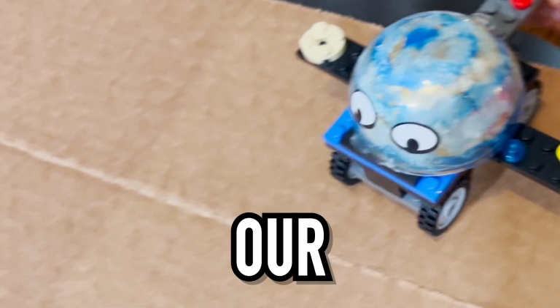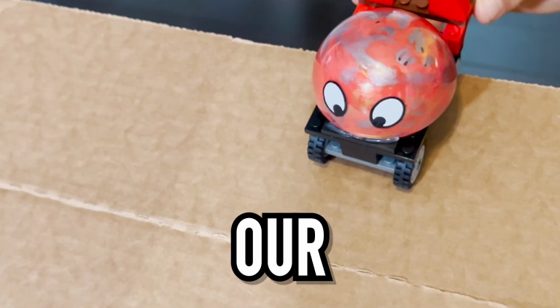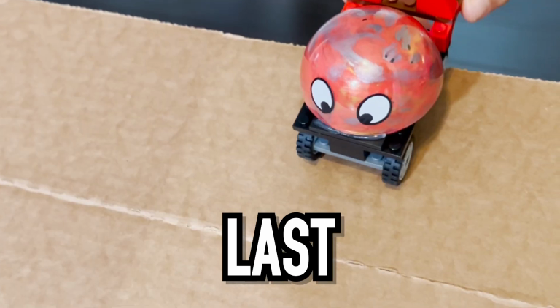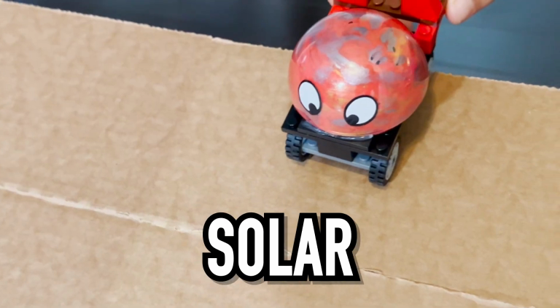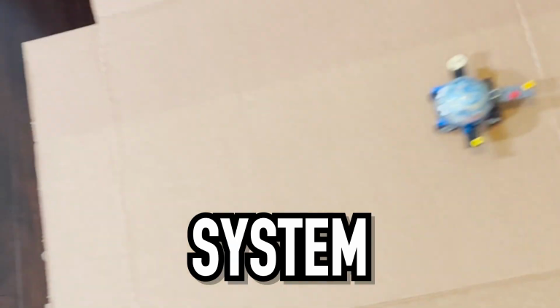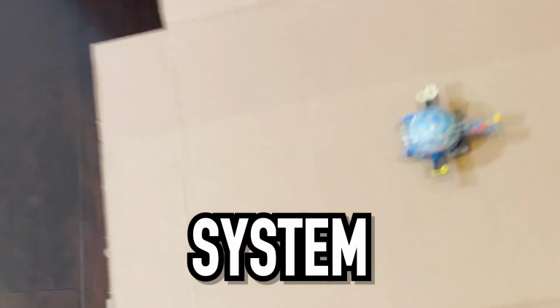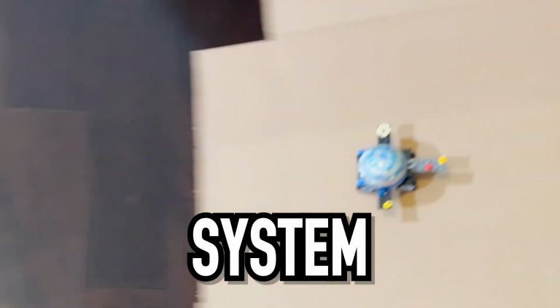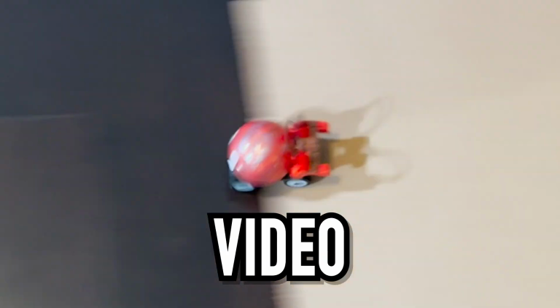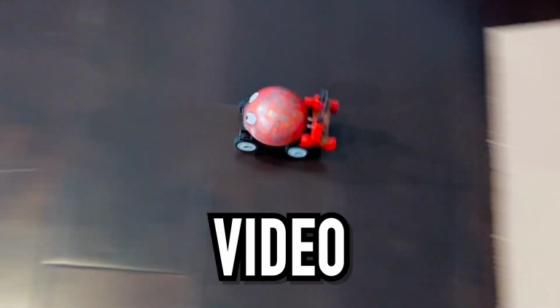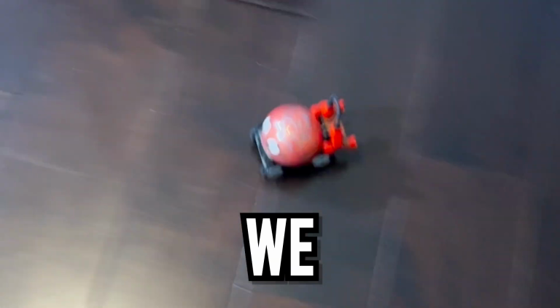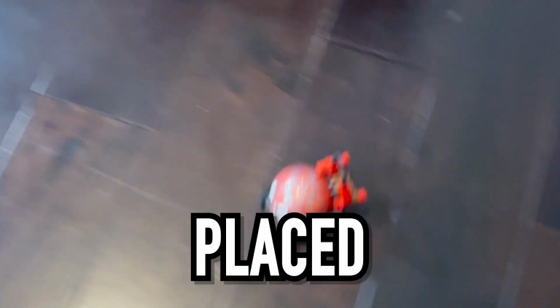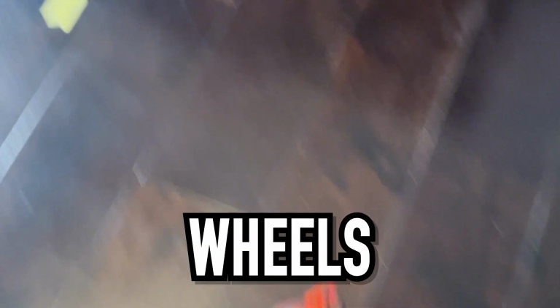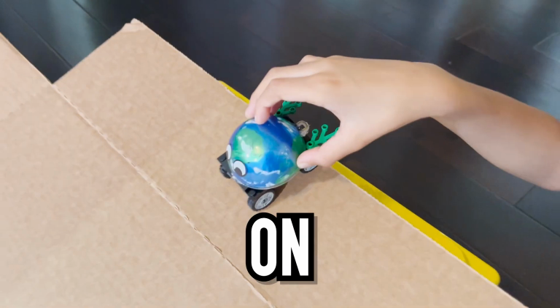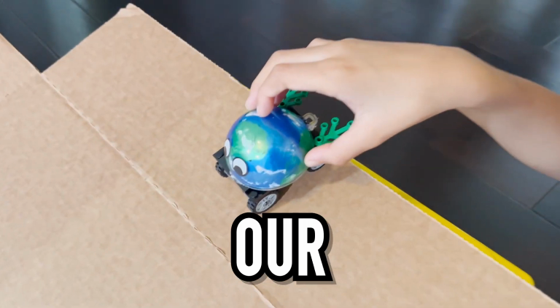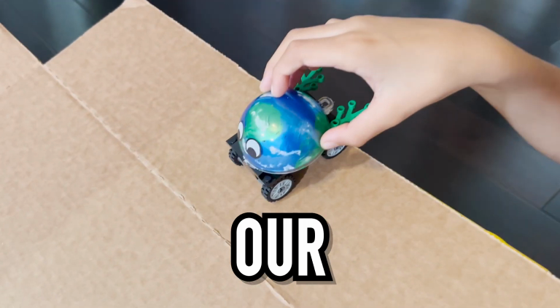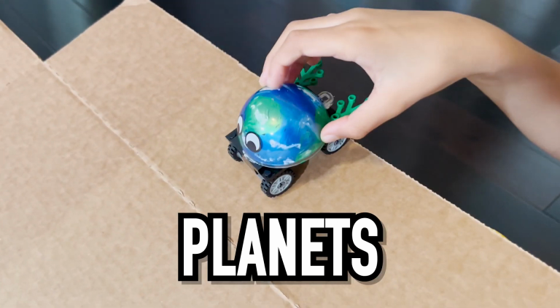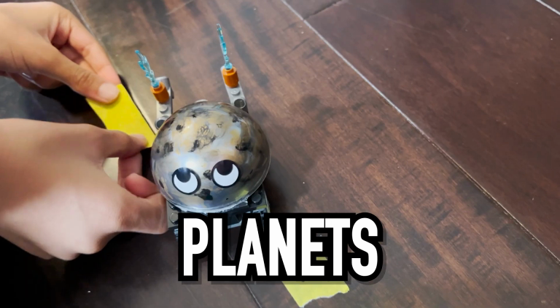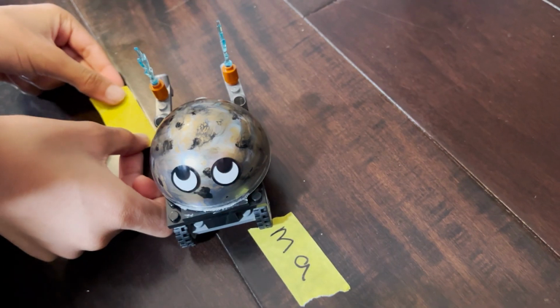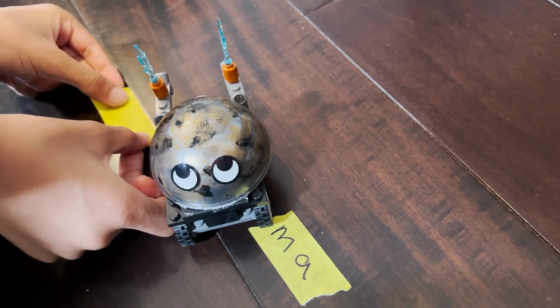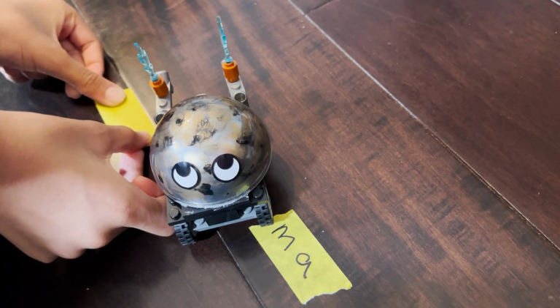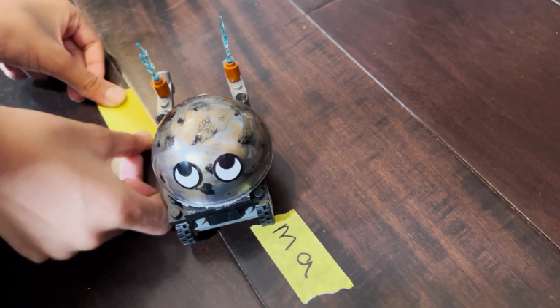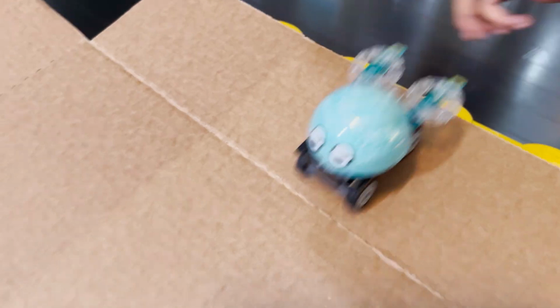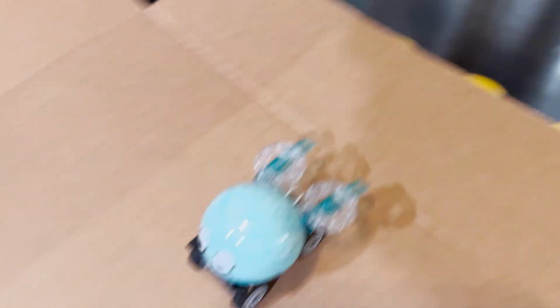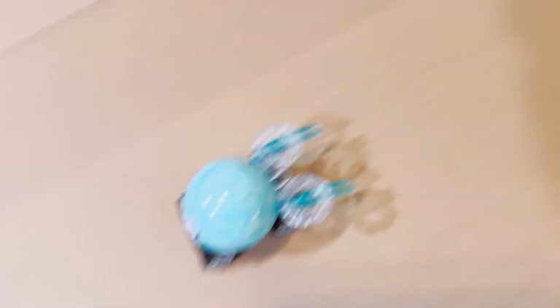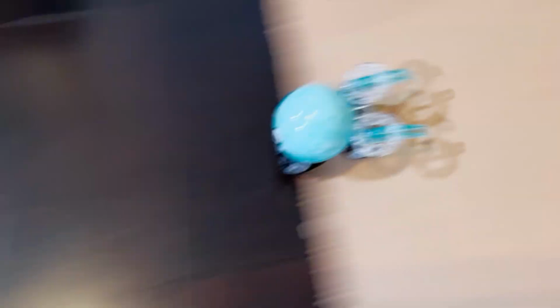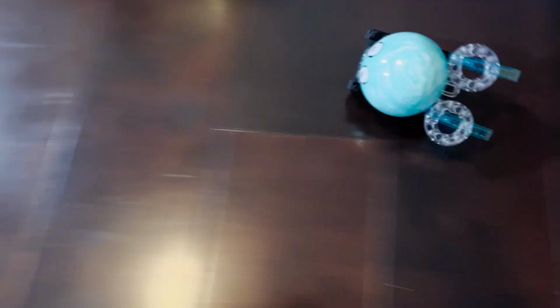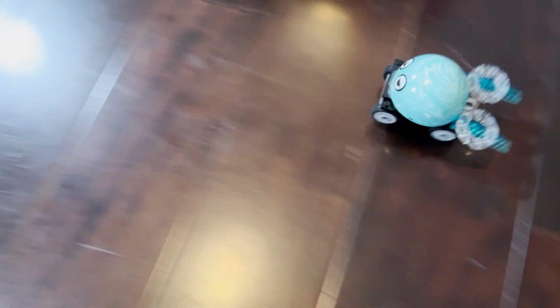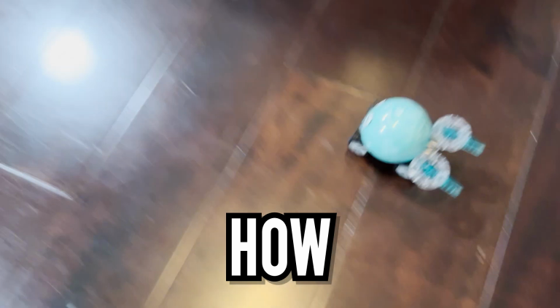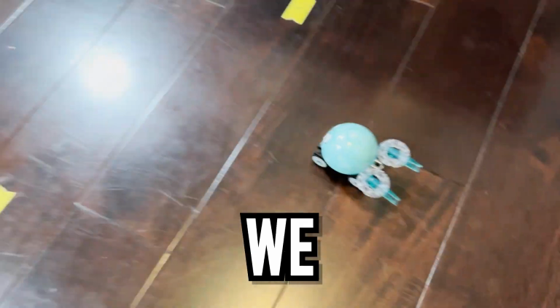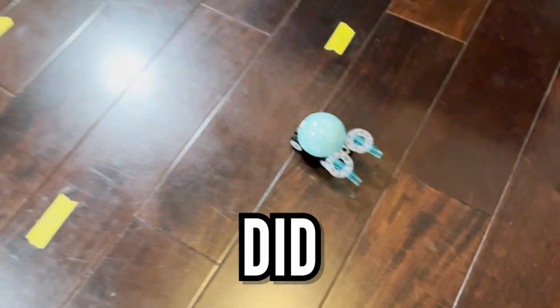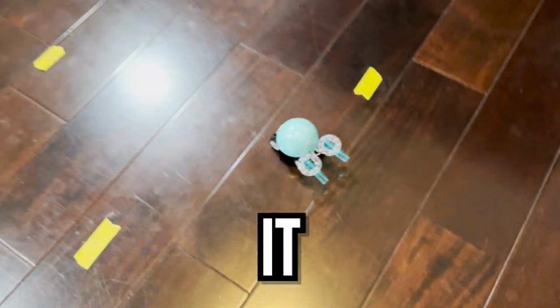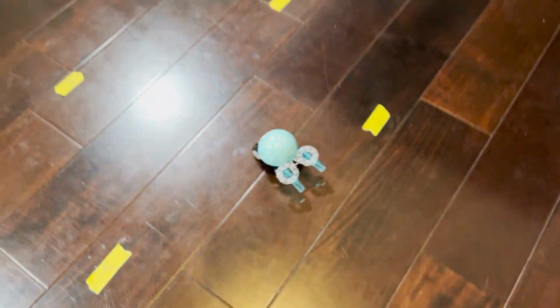In our last solar system video we placed wheels on our planet, and in this video we're going to show you how we did it.